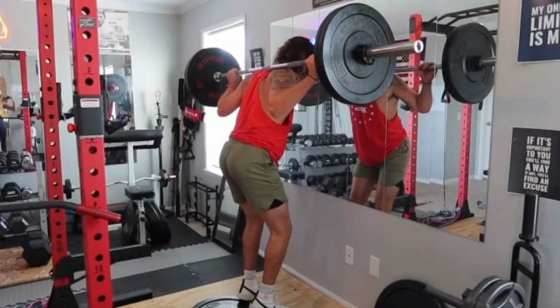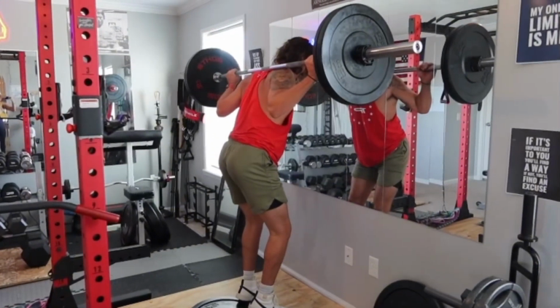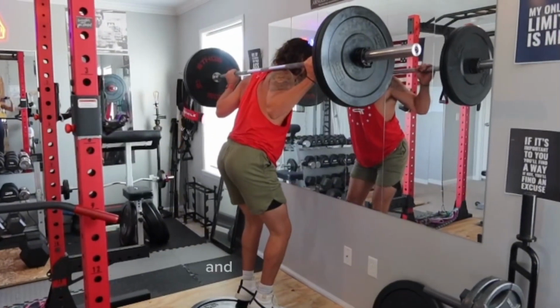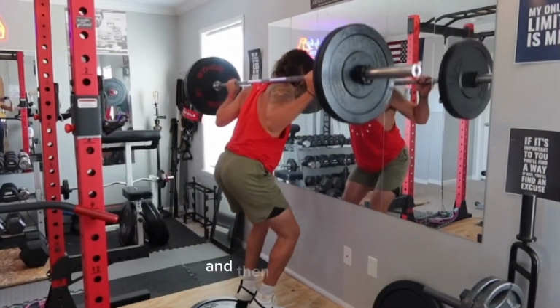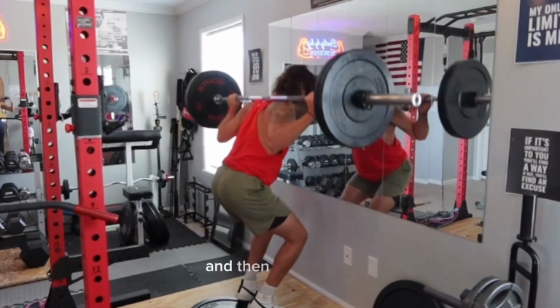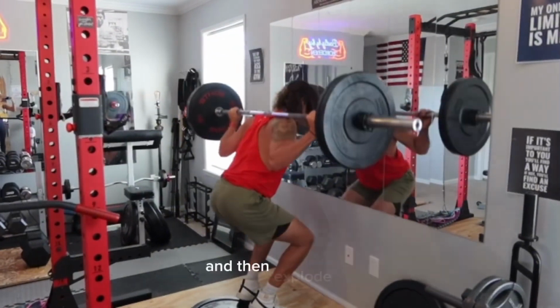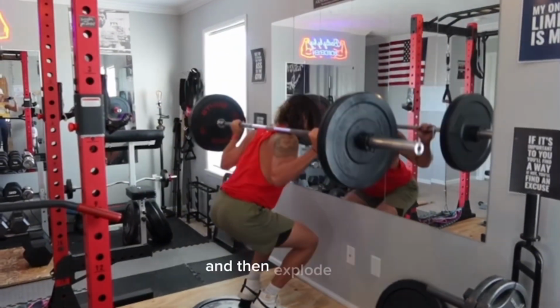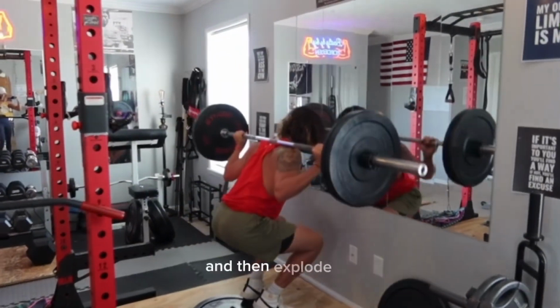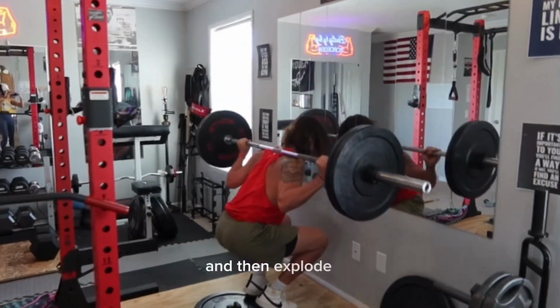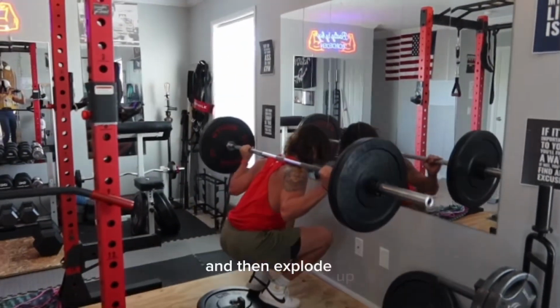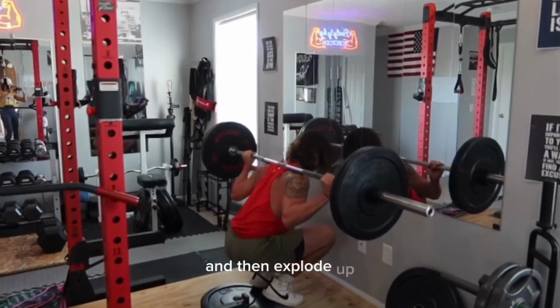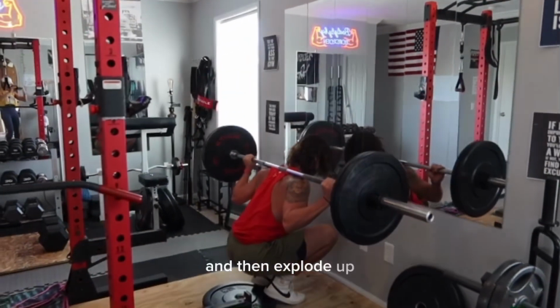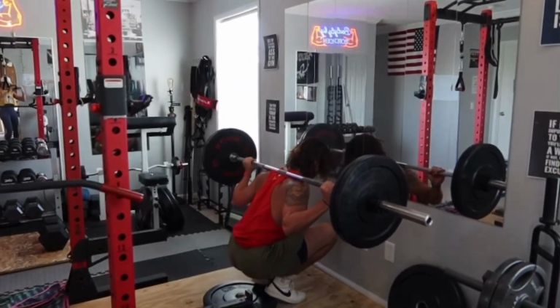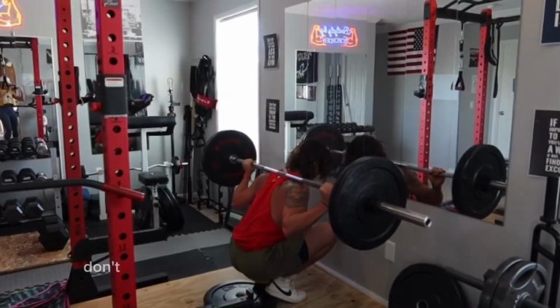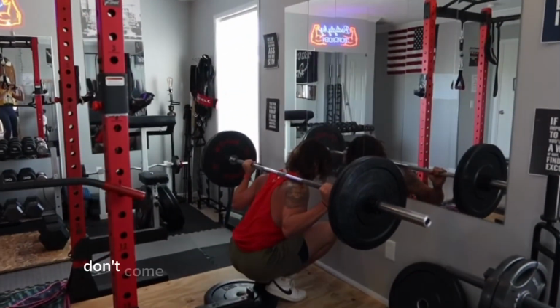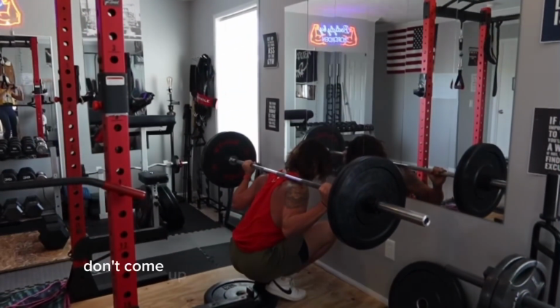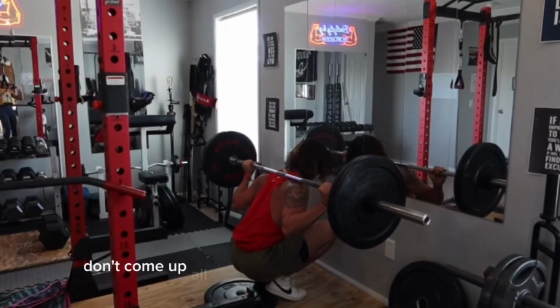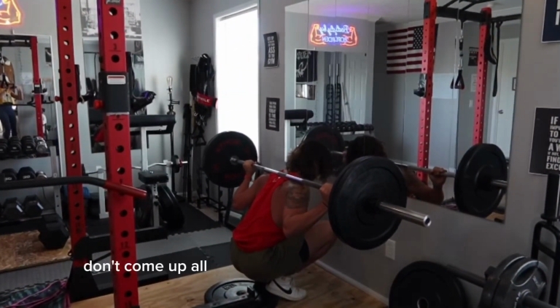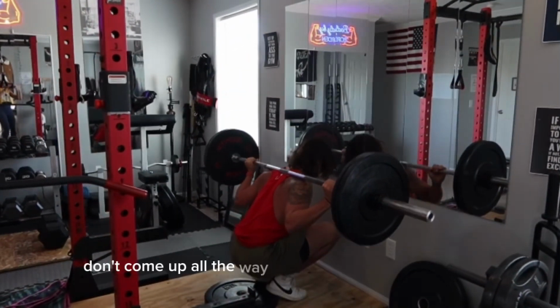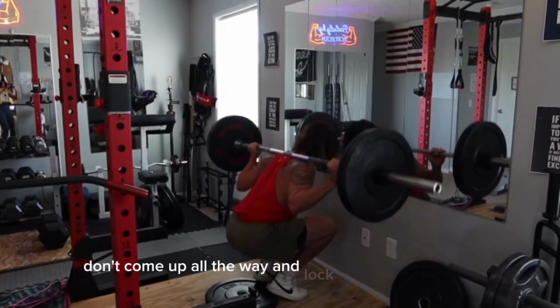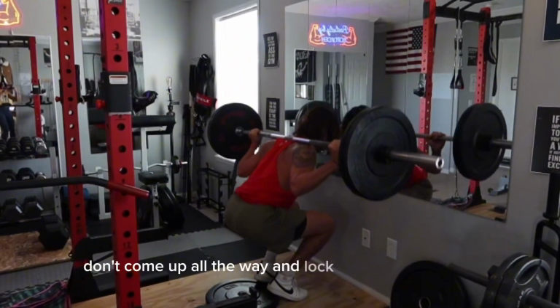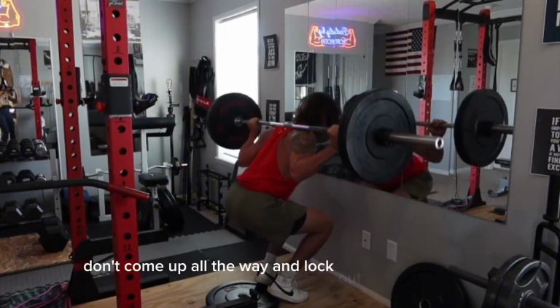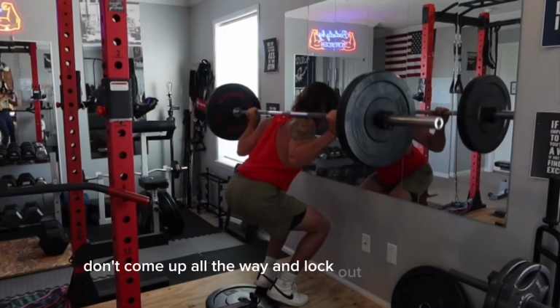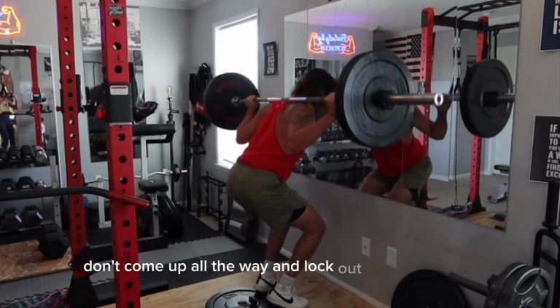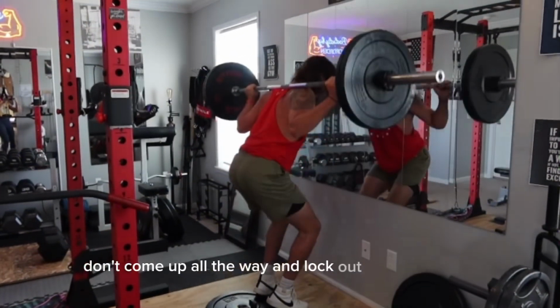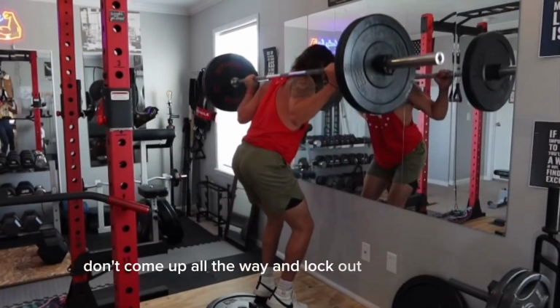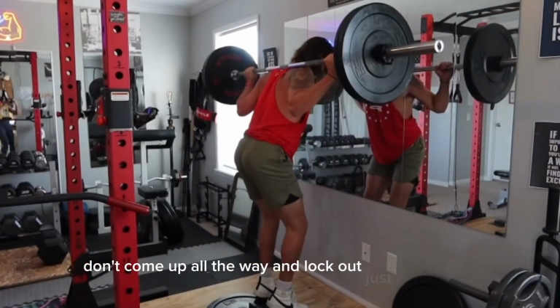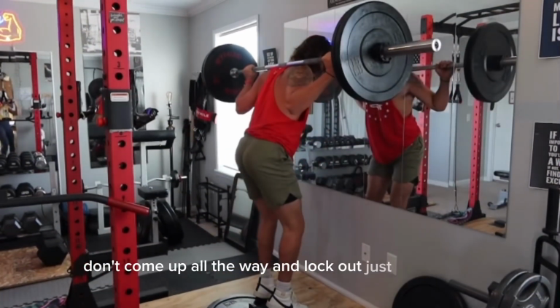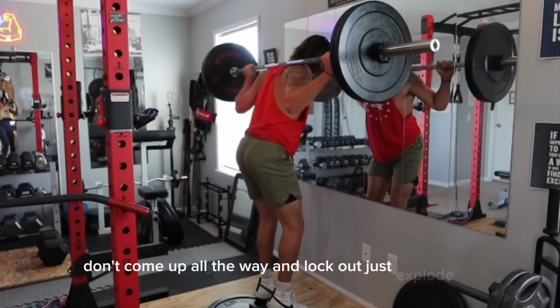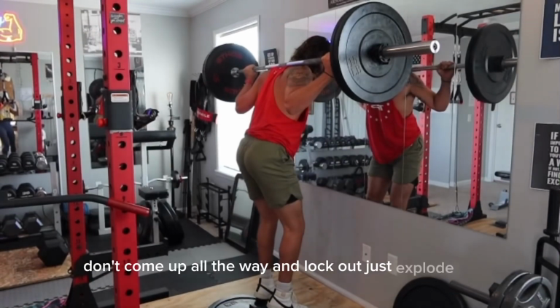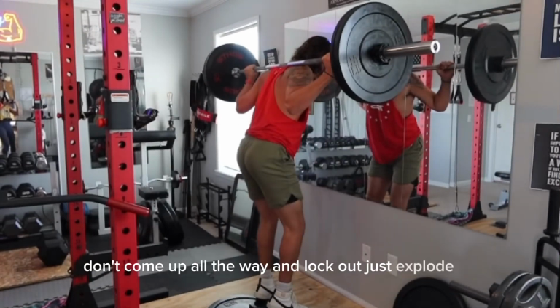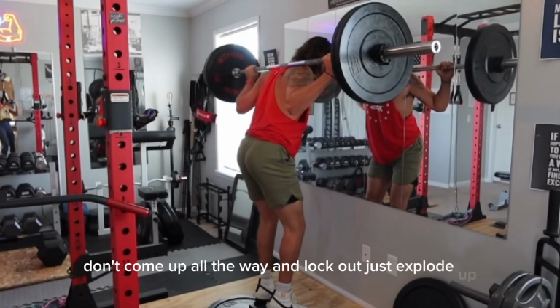And then explode up. Don't come up all the way and lock out. Just explode up.